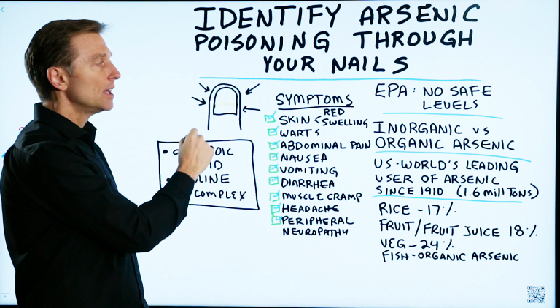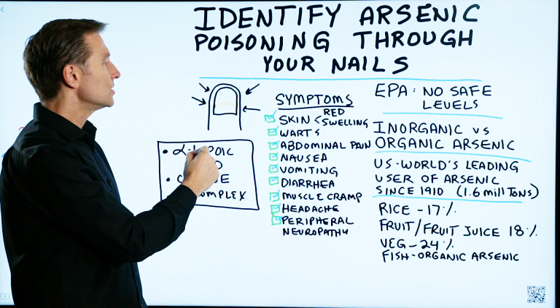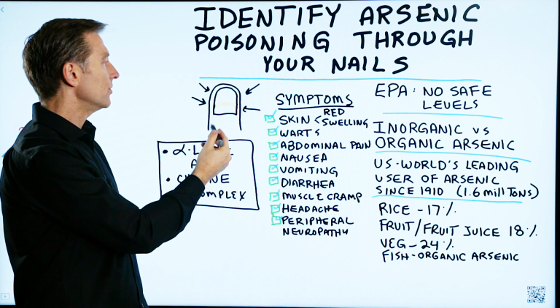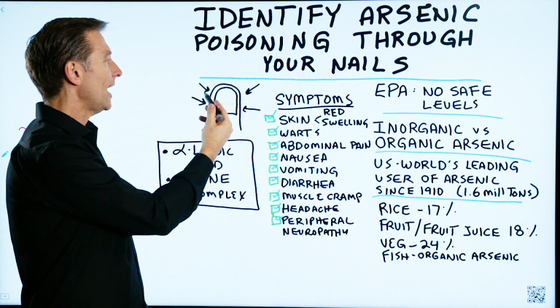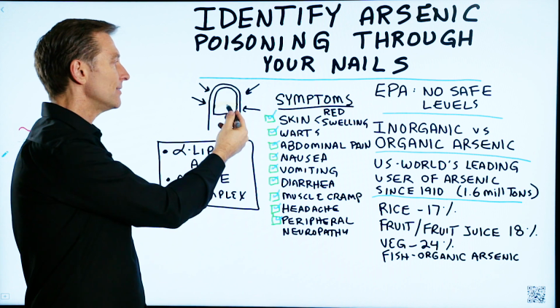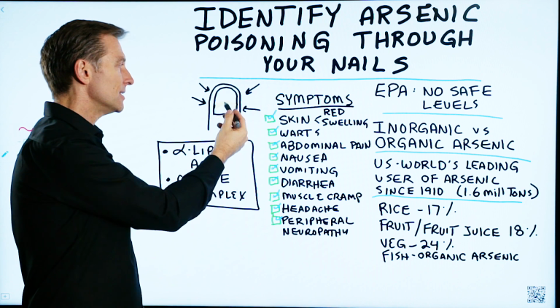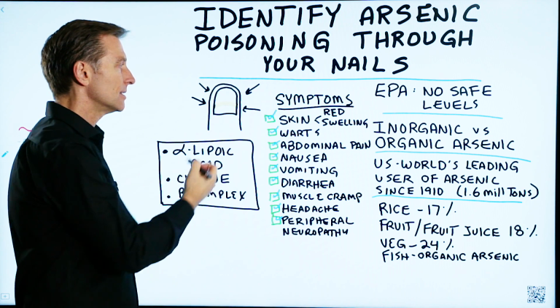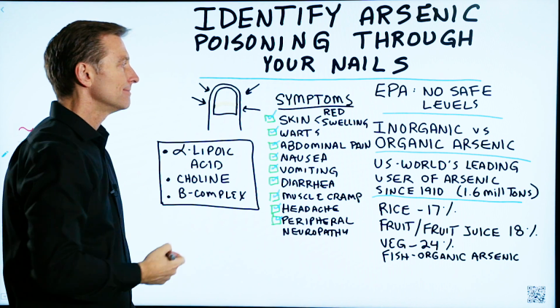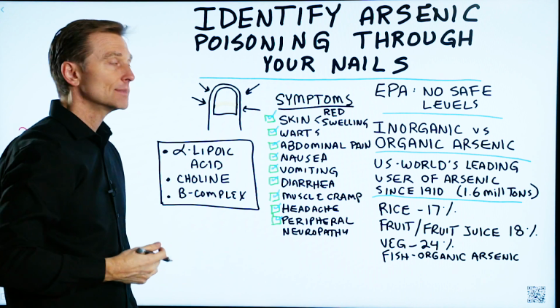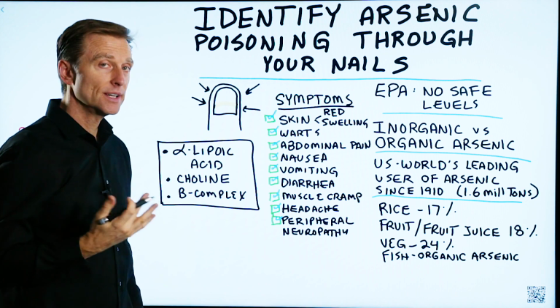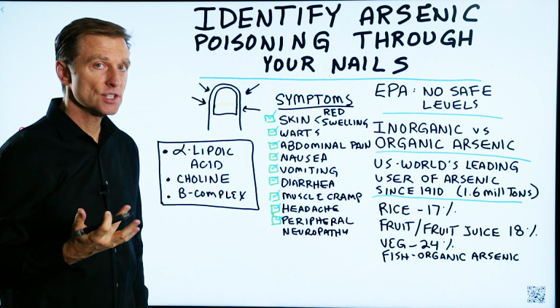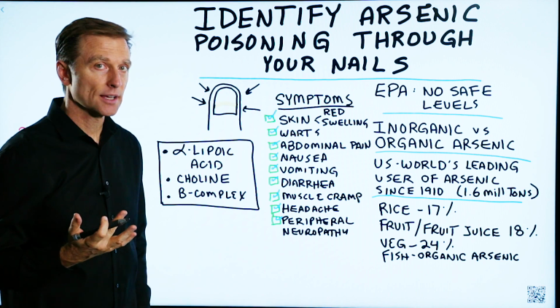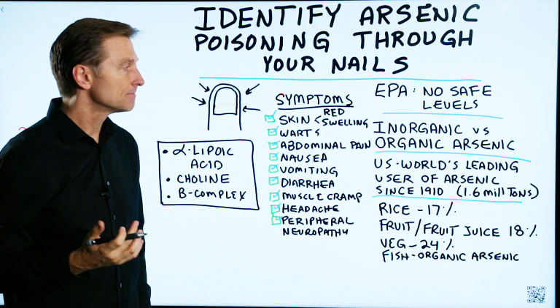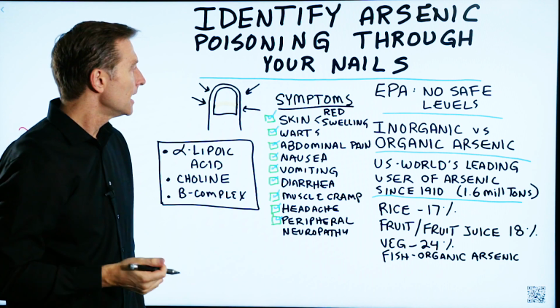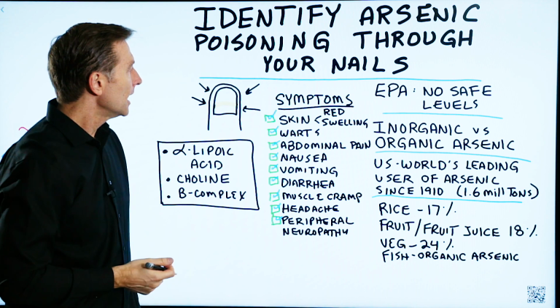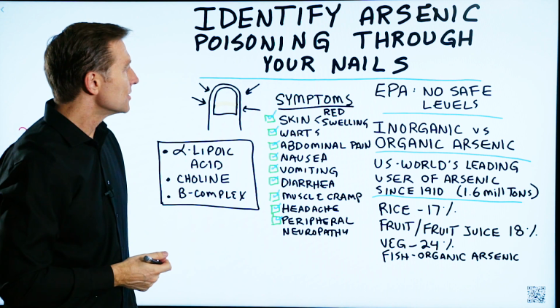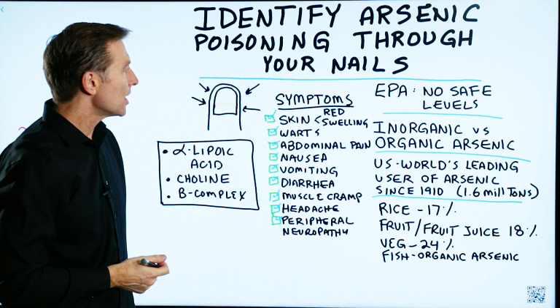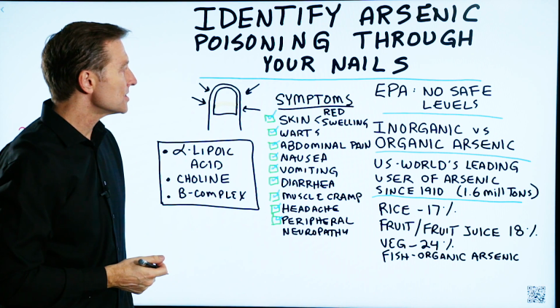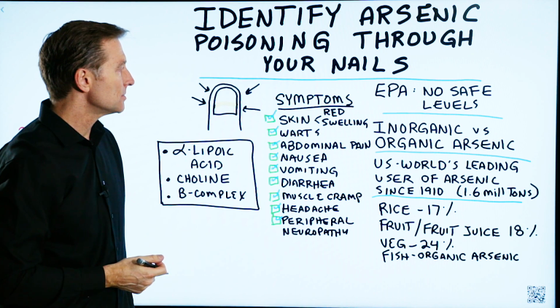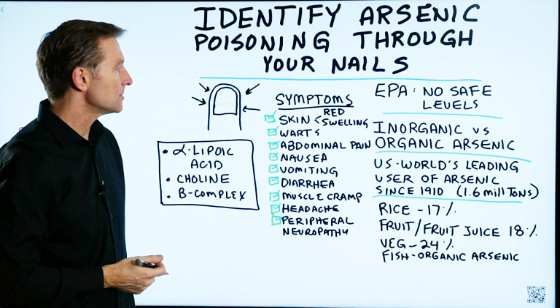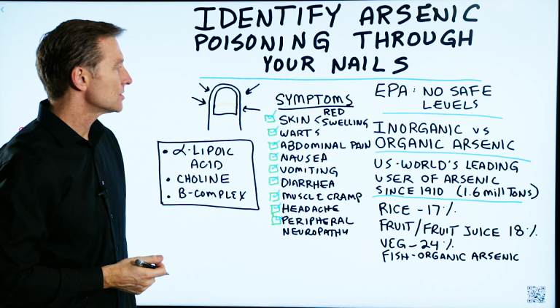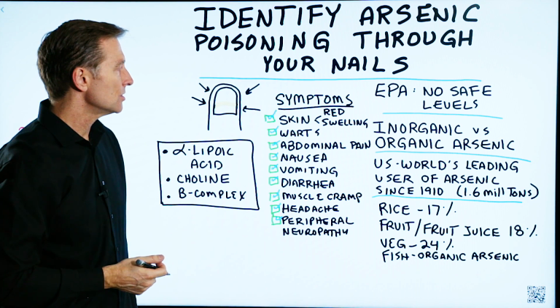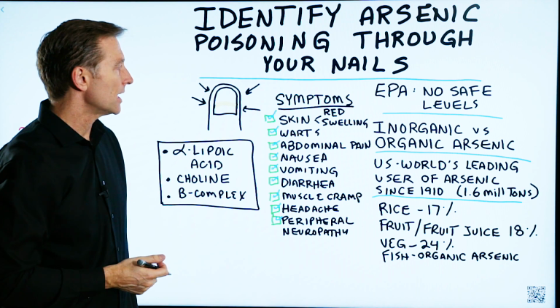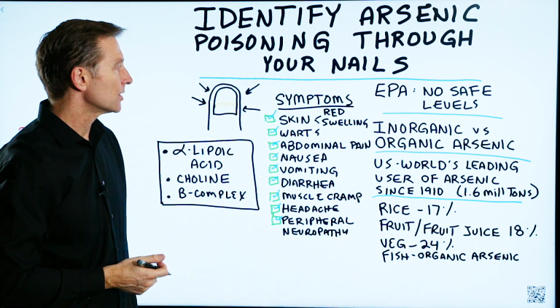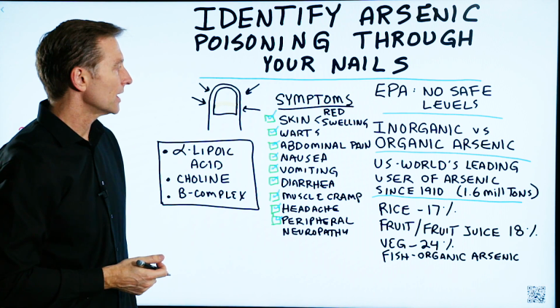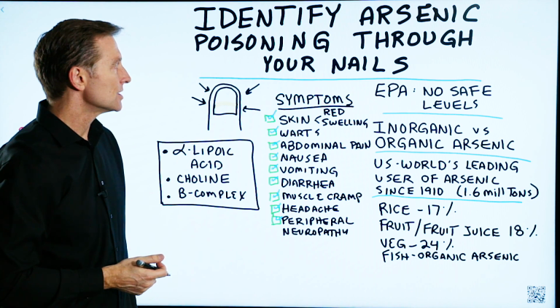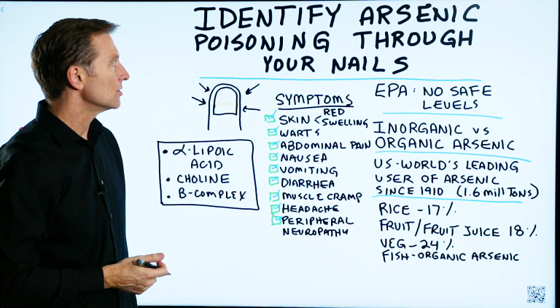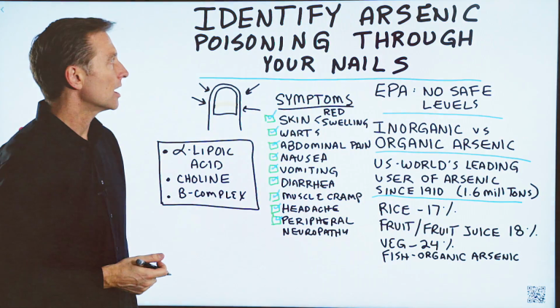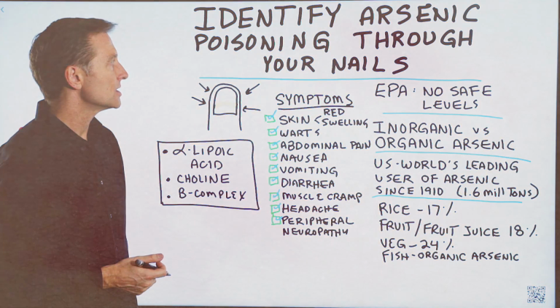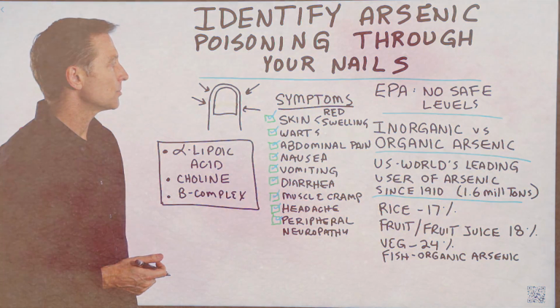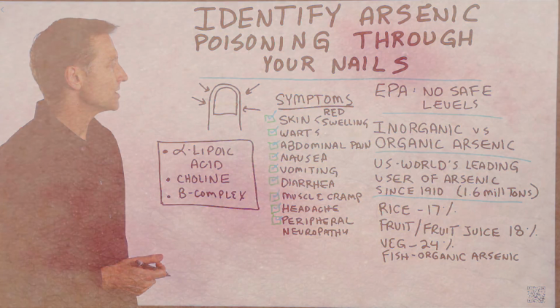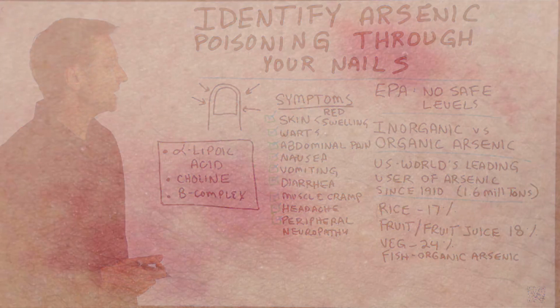So if you have this, go get a check. There are other symptoms too that can relate to arsenic poisoning.